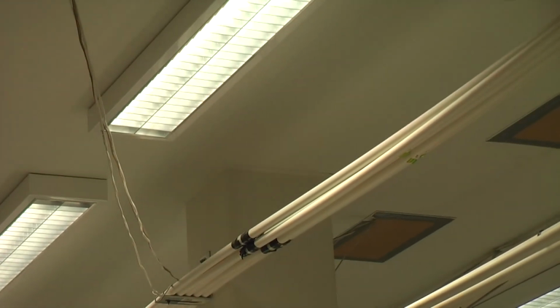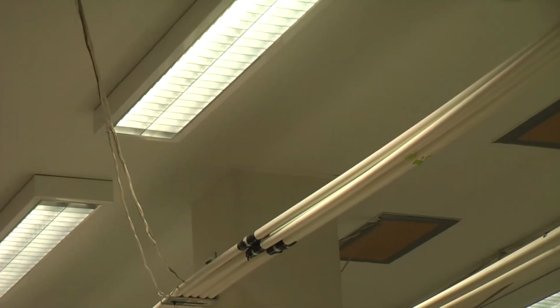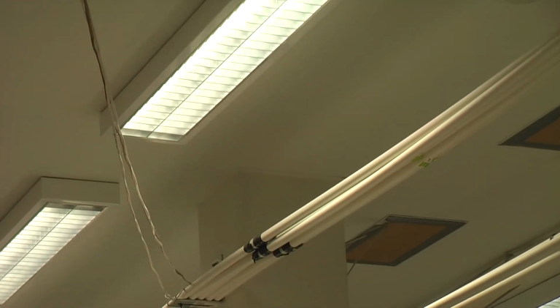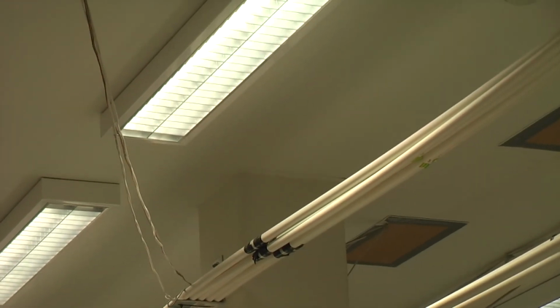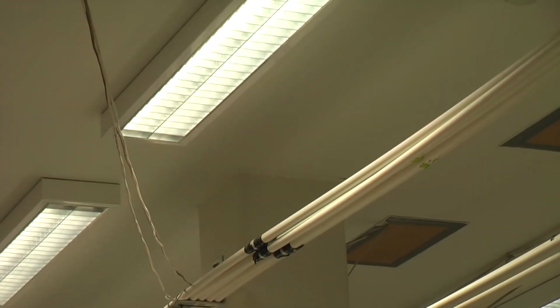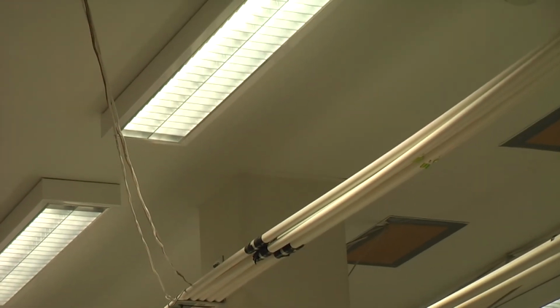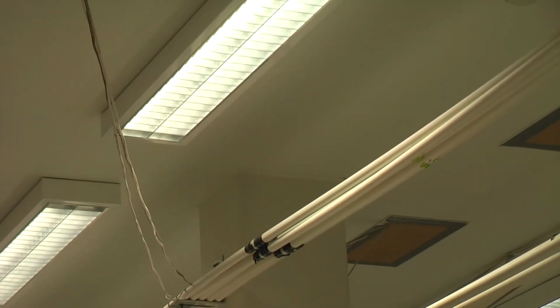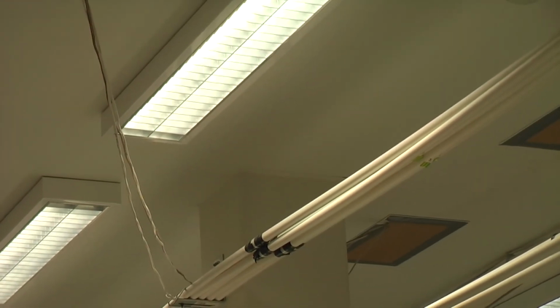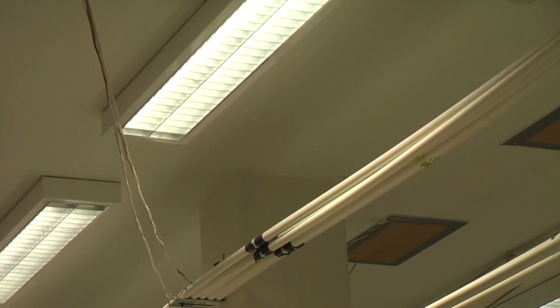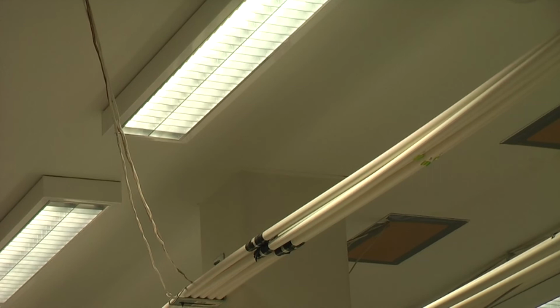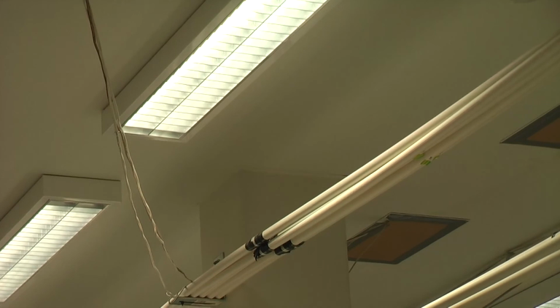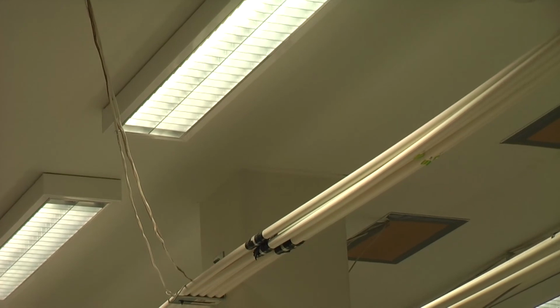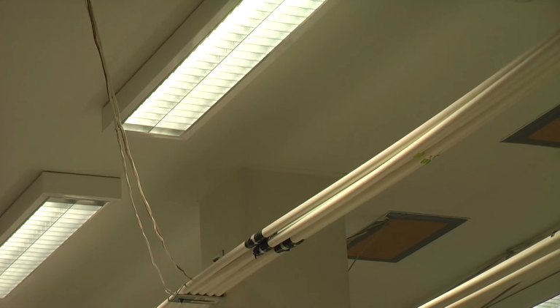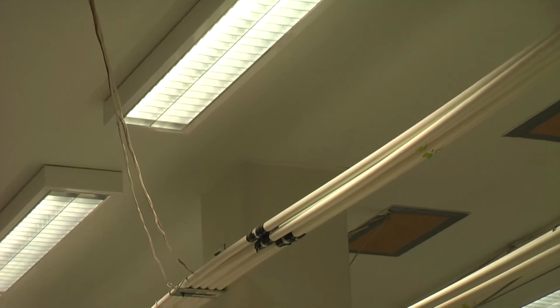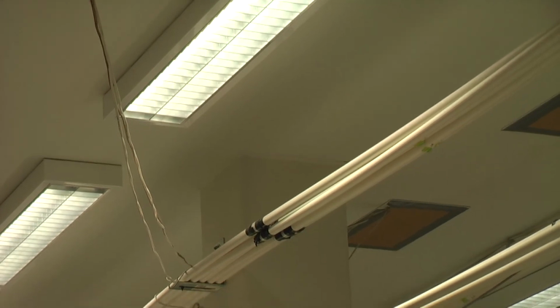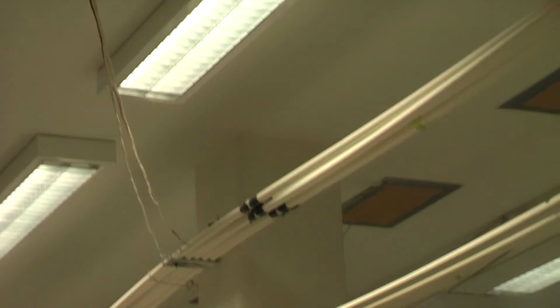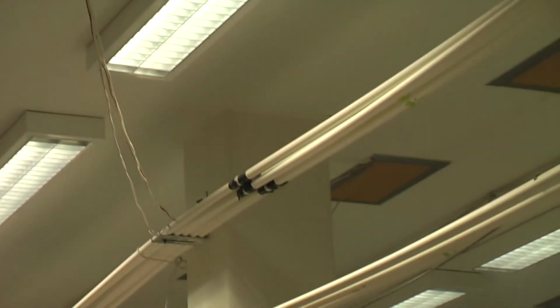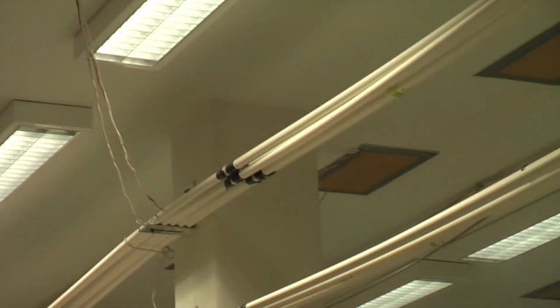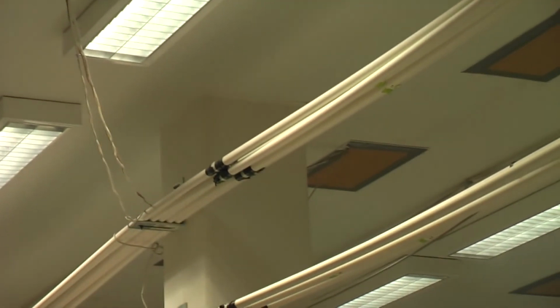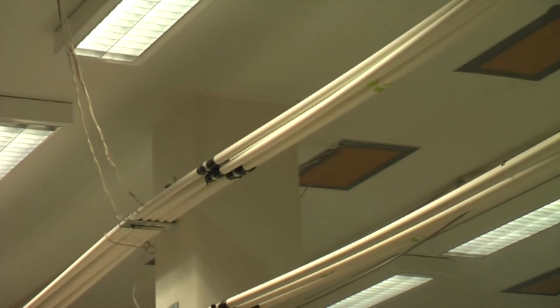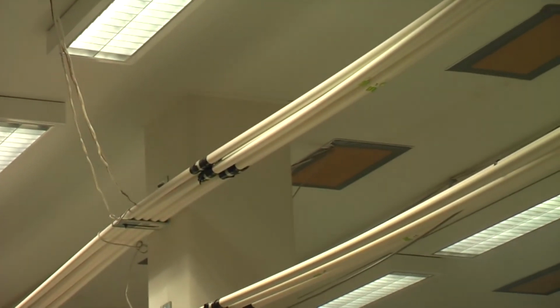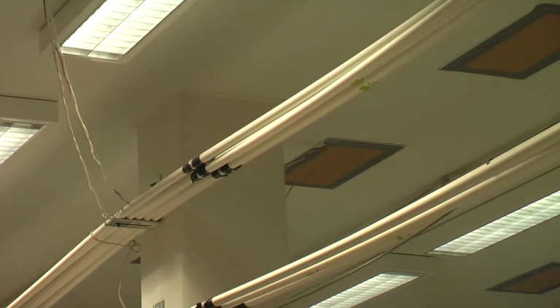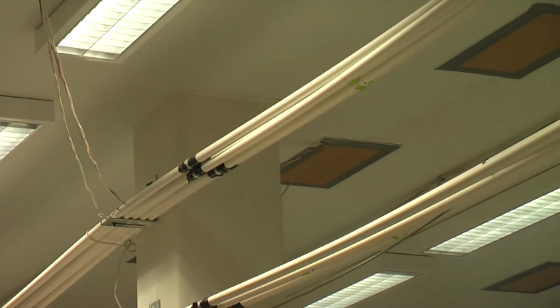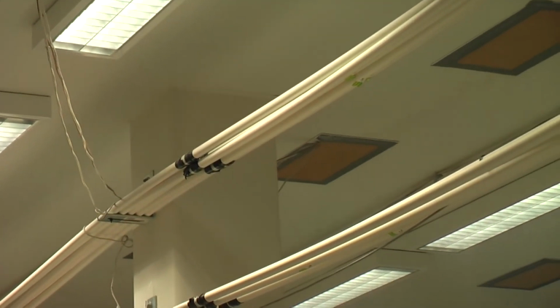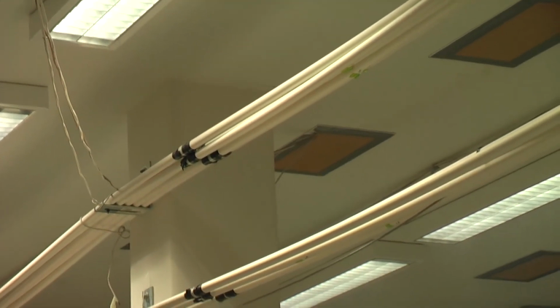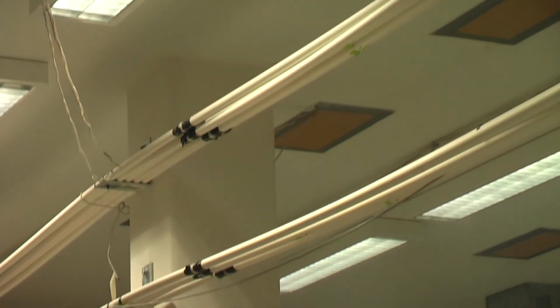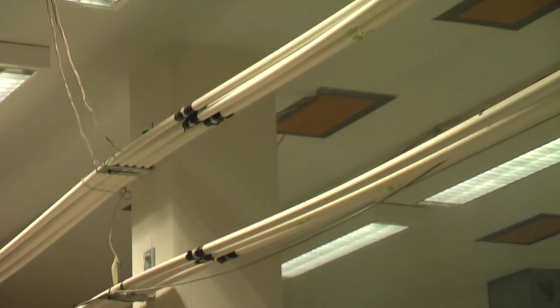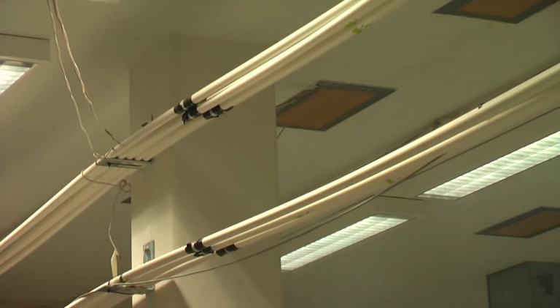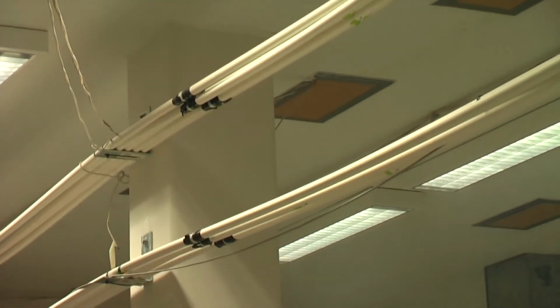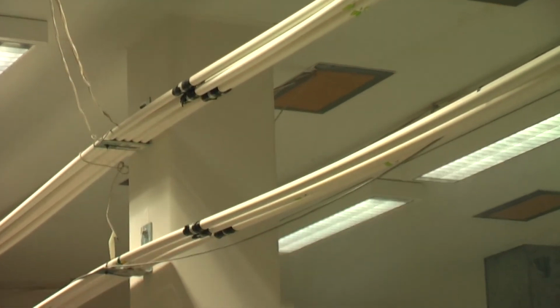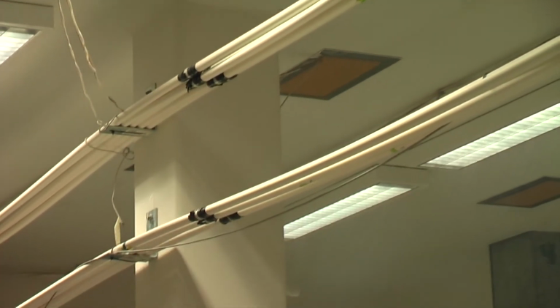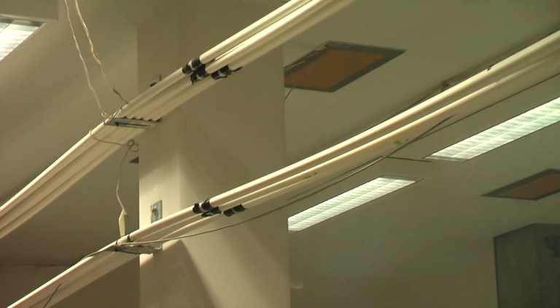At seven and a half minutes into the test, the Apollo detector has still not reached fire alarm, and this concludes the test.